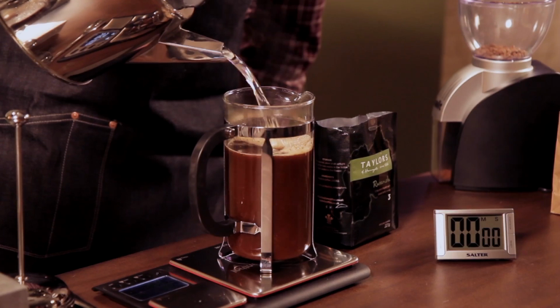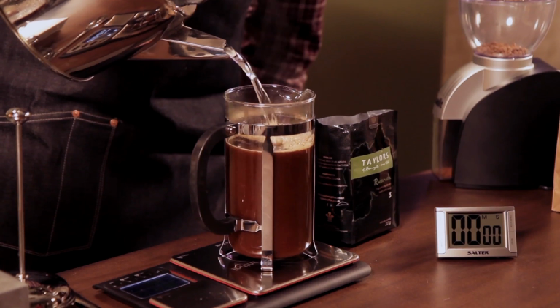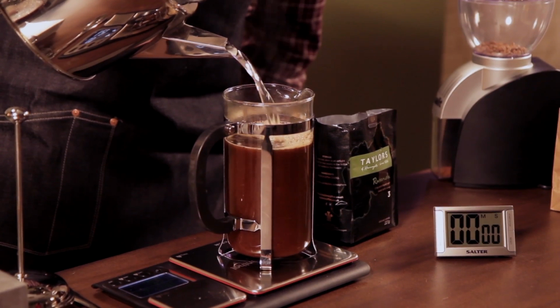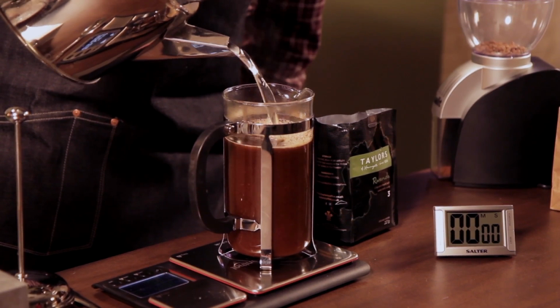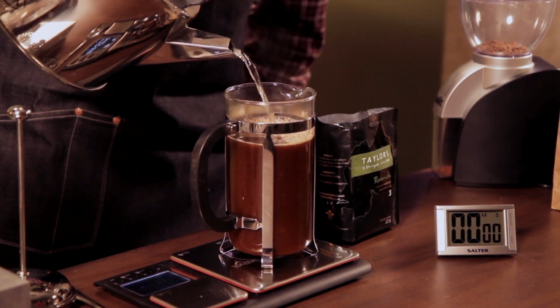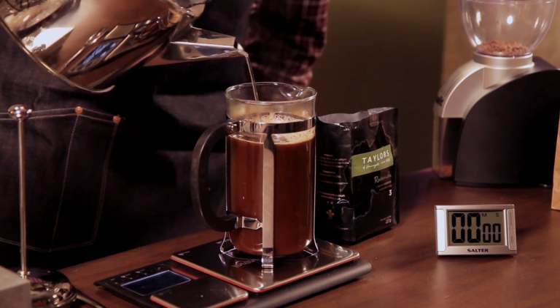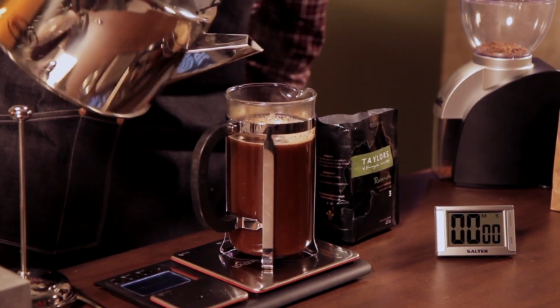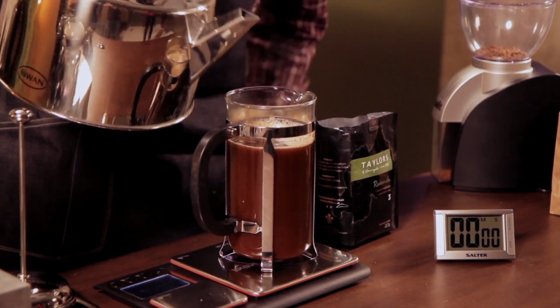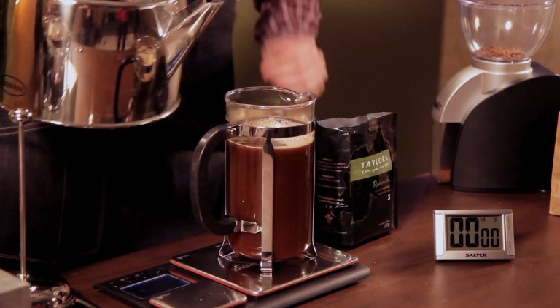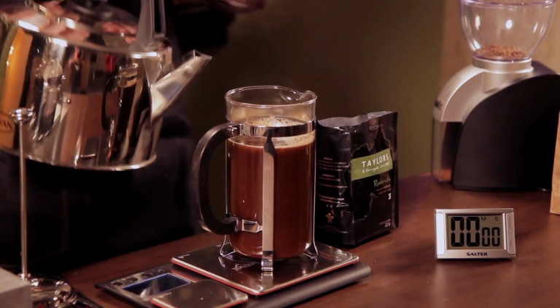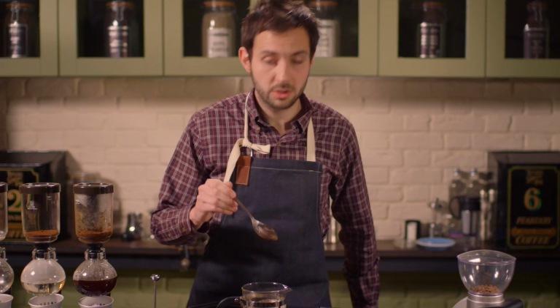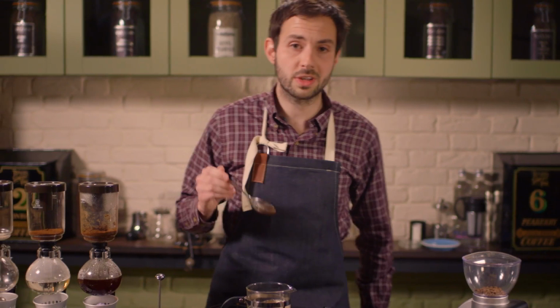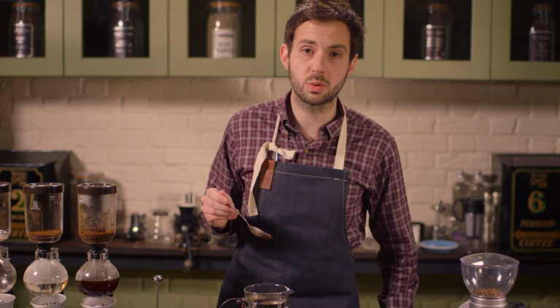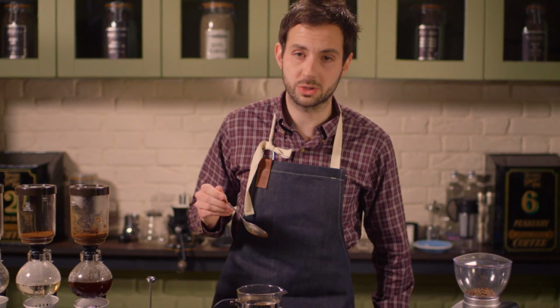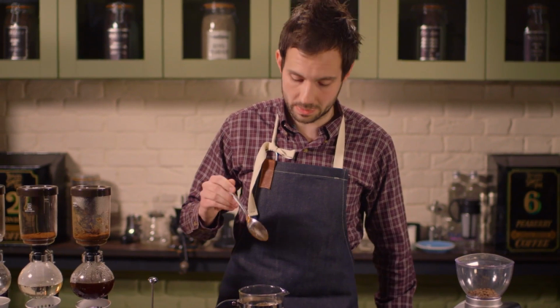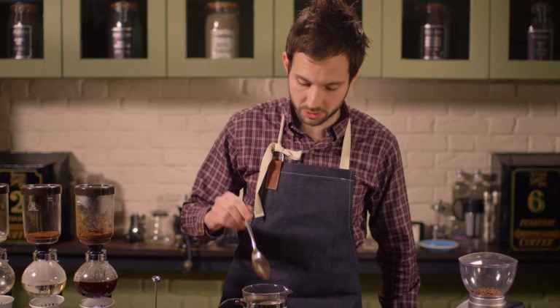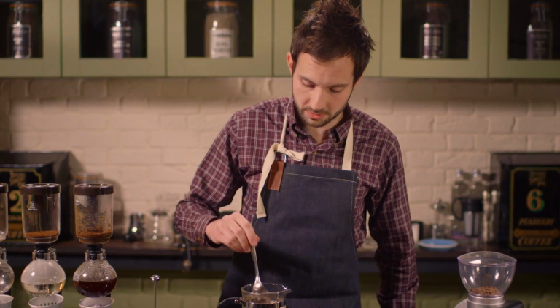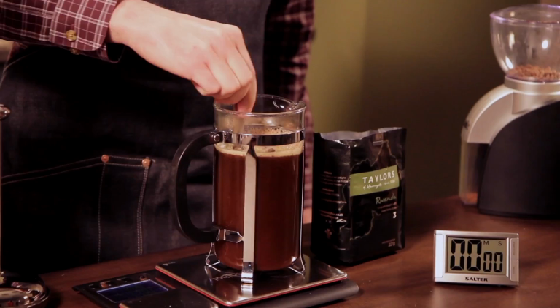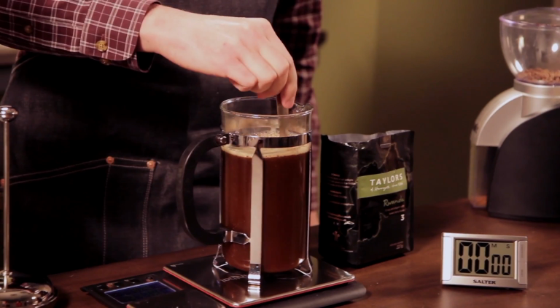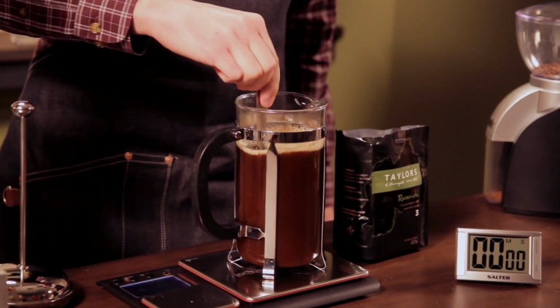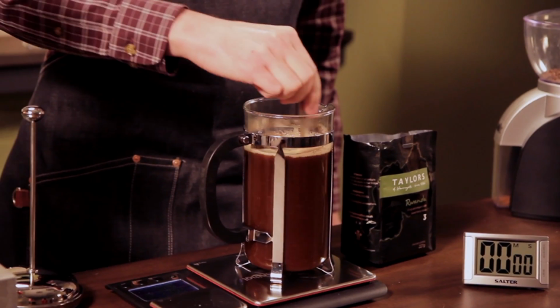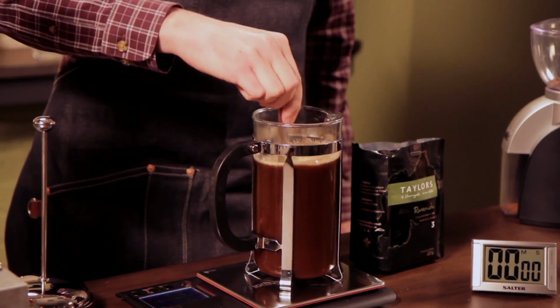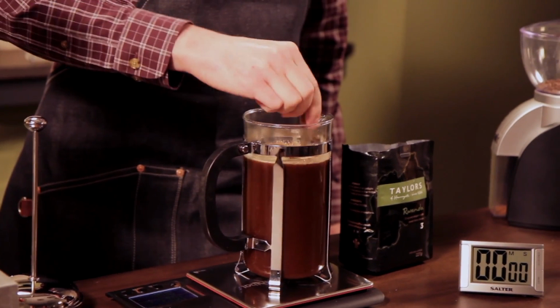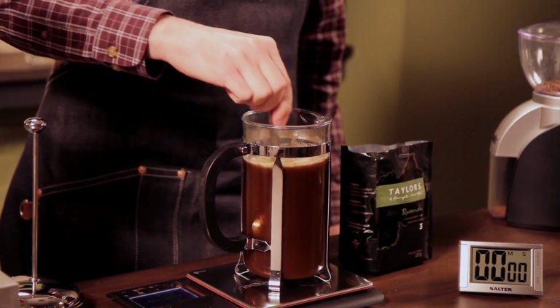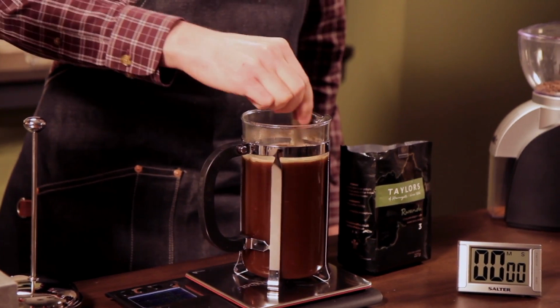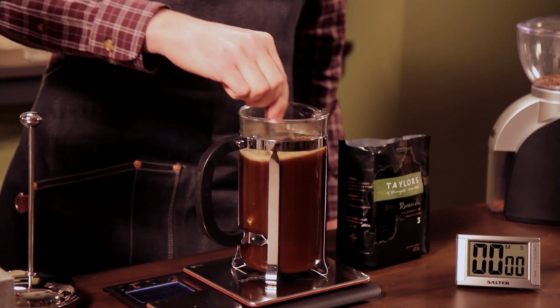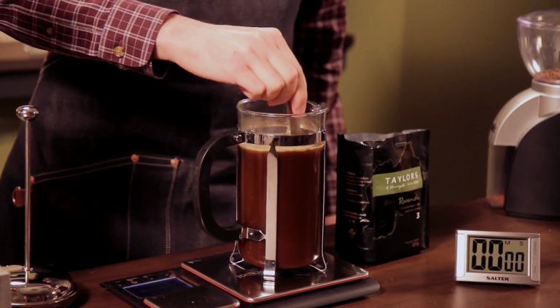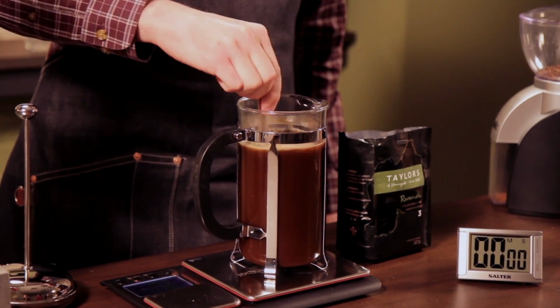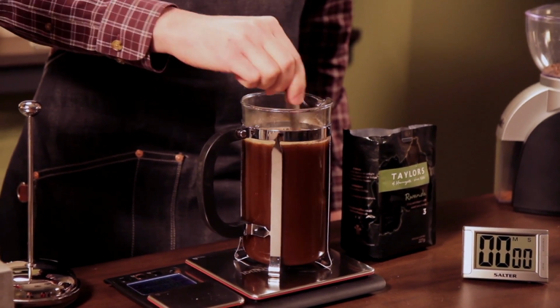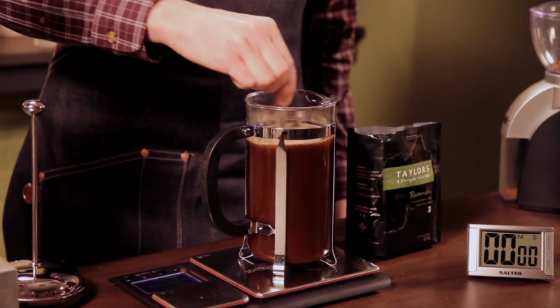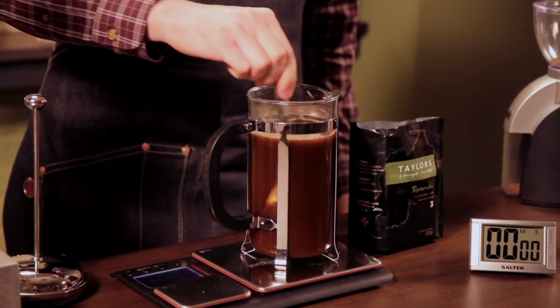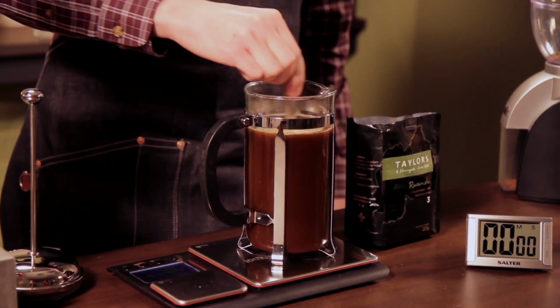What we're actually going to do is stir the cafetière just after the water's been put in, just to agitate the coffee grounds and give it a better brewing flavour.